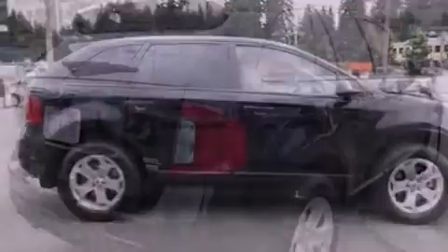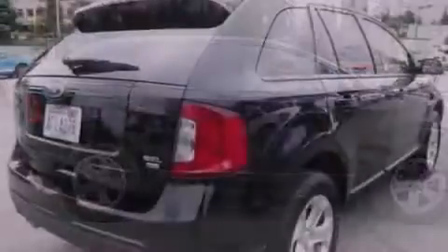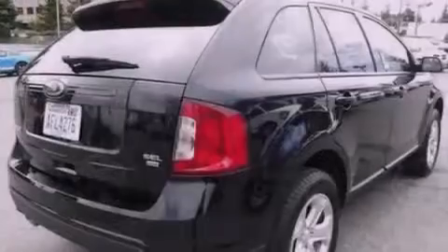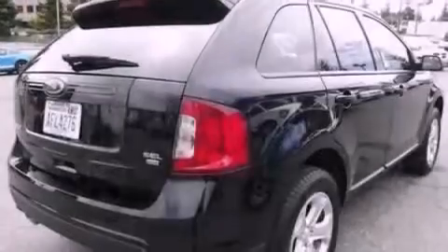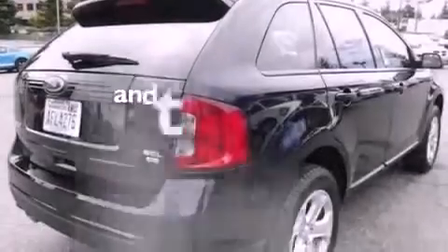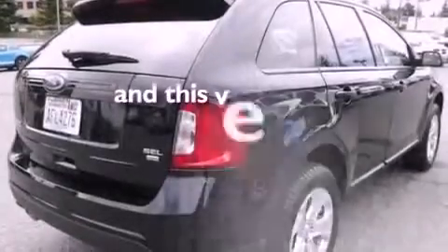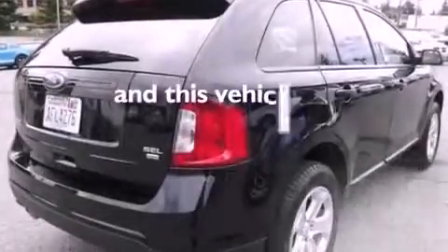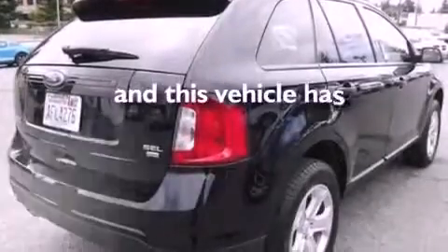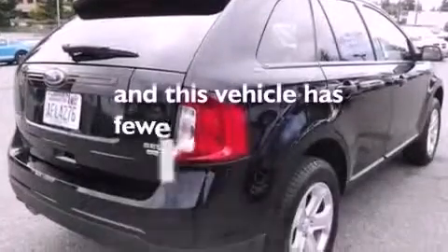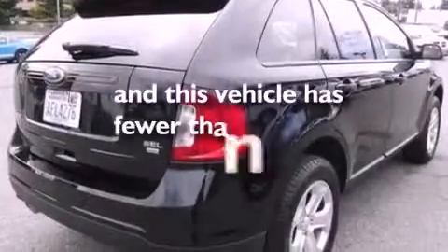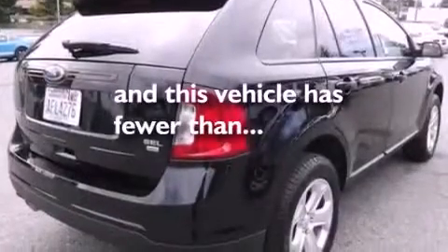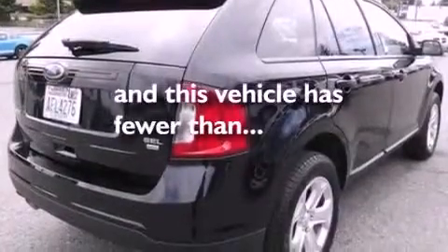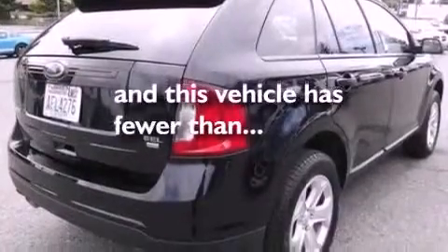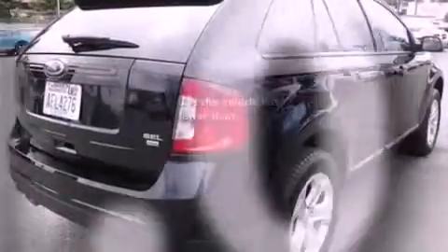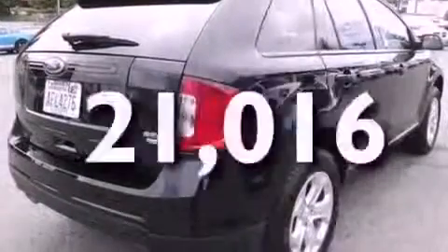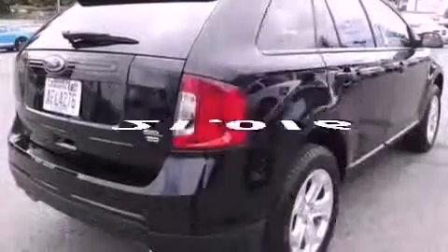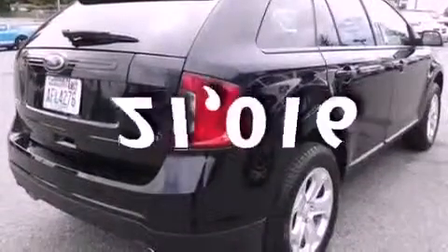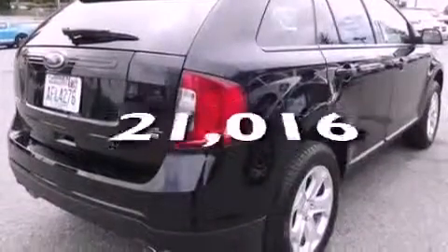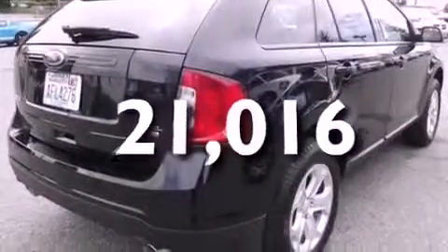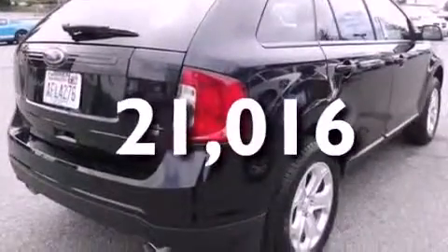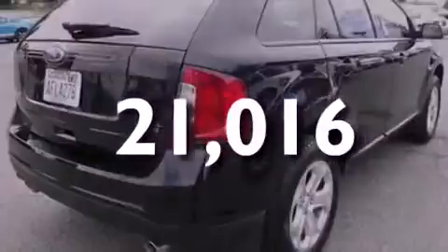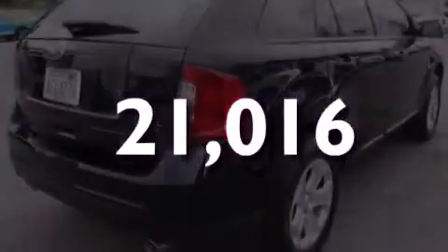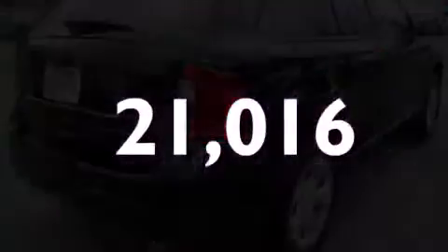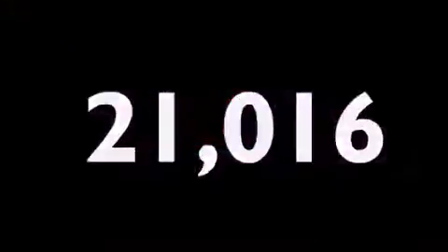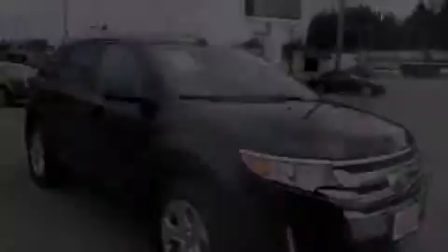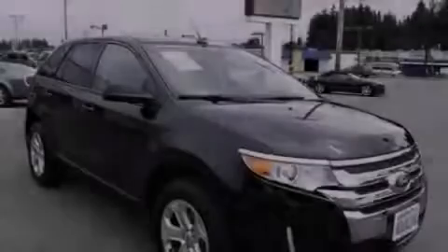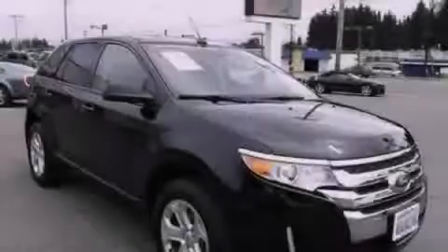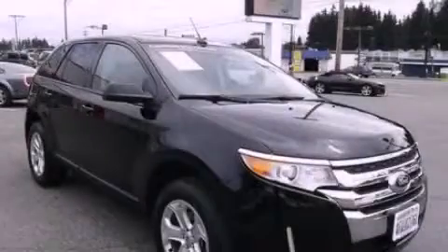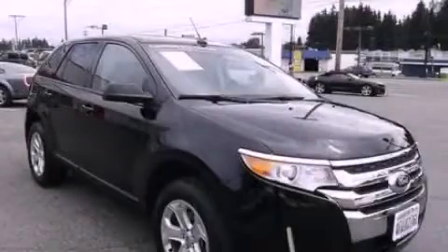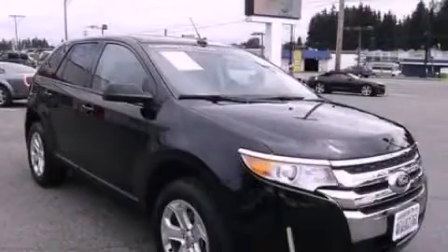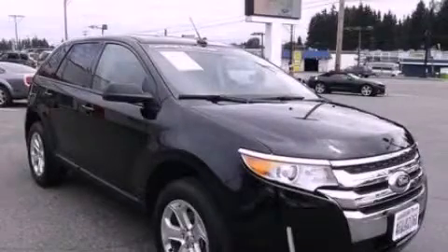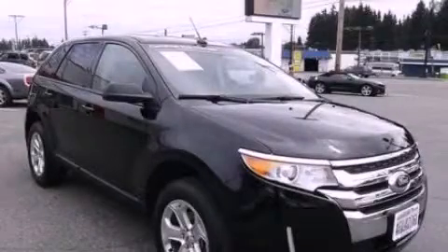This vehicle has fewer than 22,000 miles on the odometer. Please call today to reserve this vehicle for a test drive.